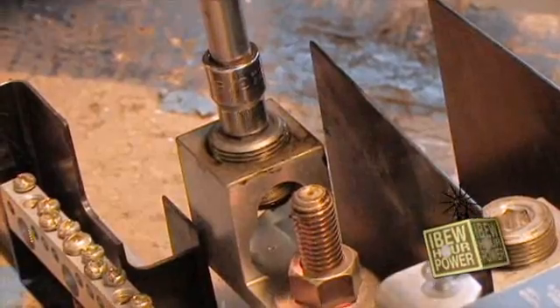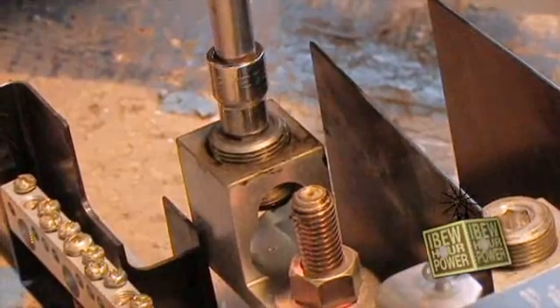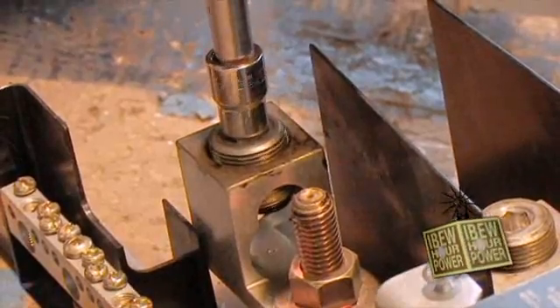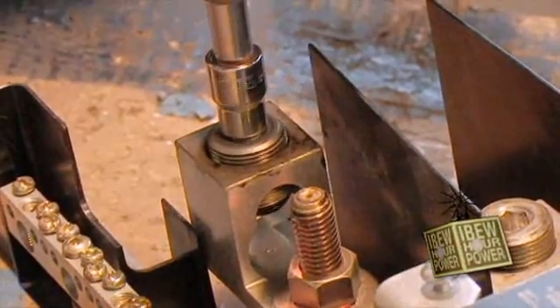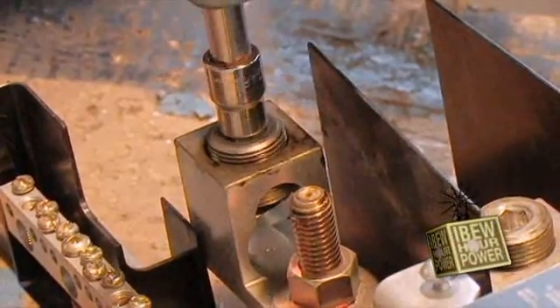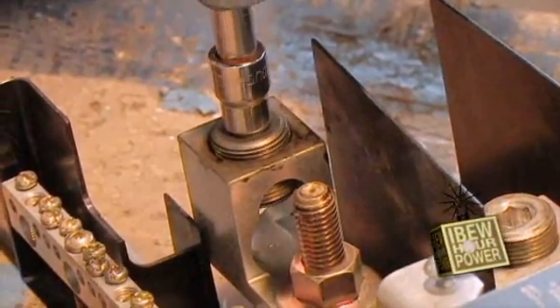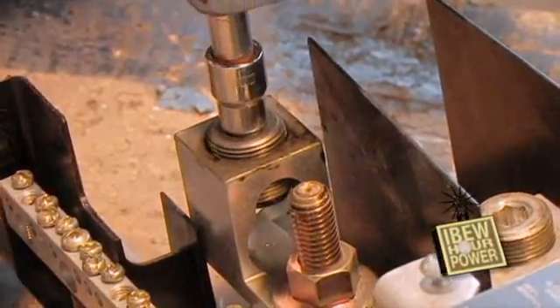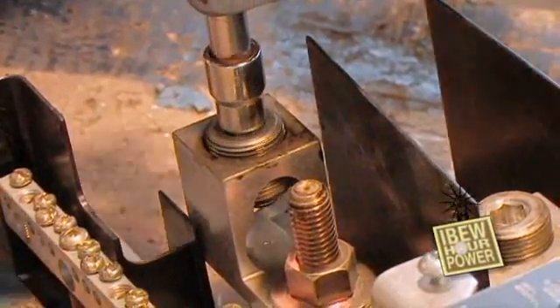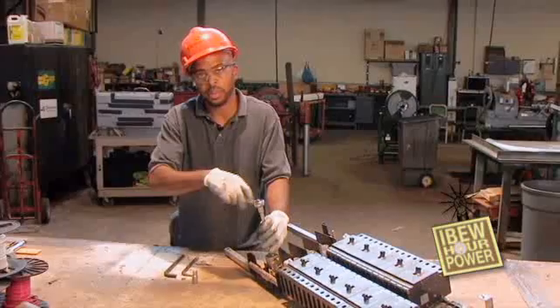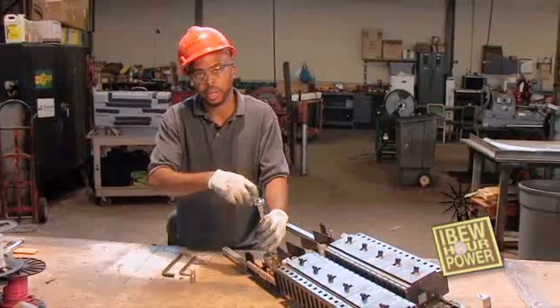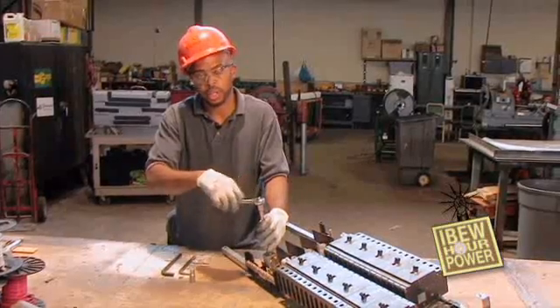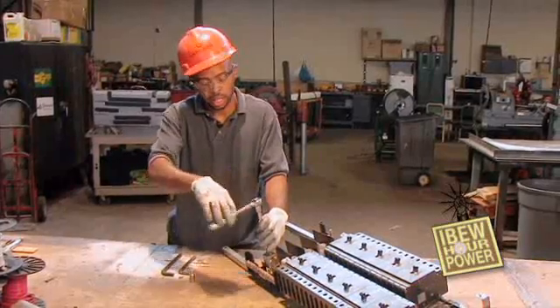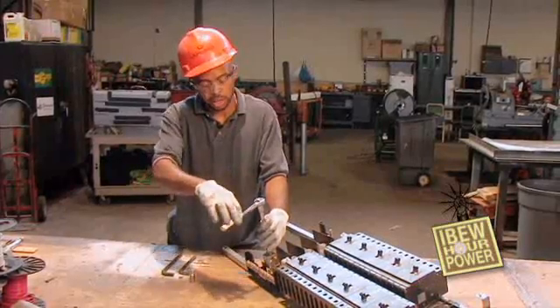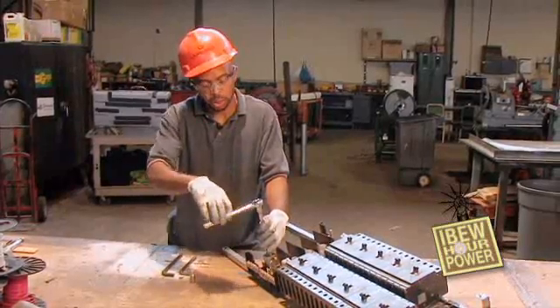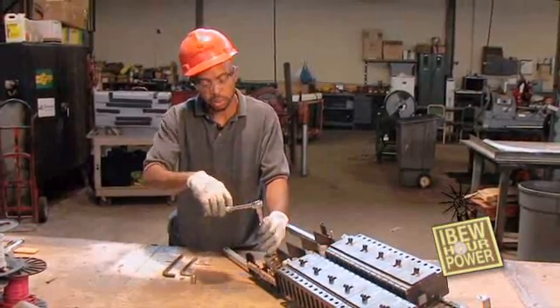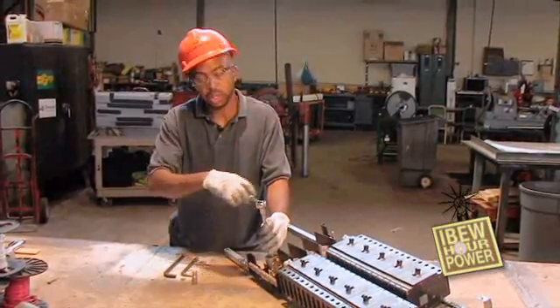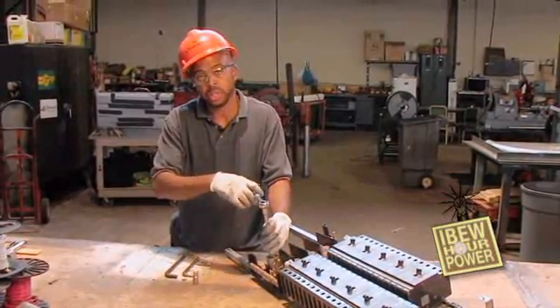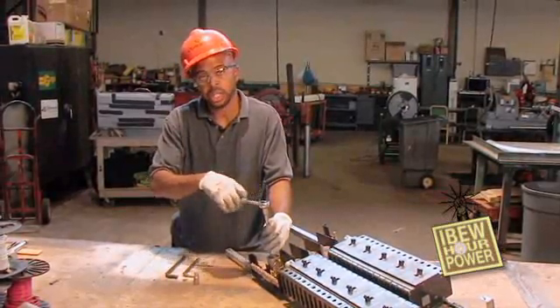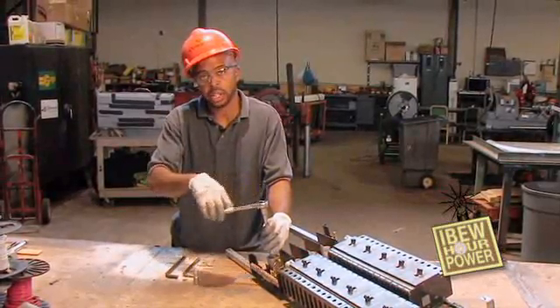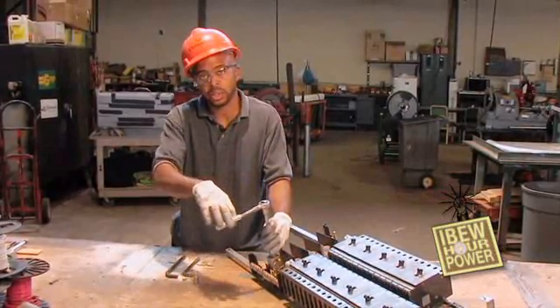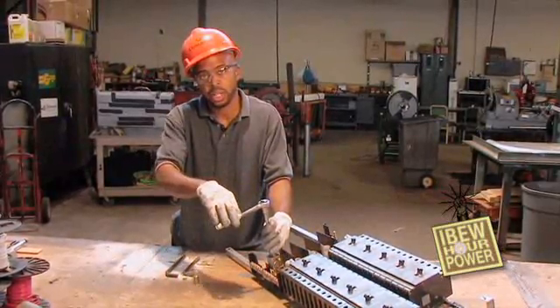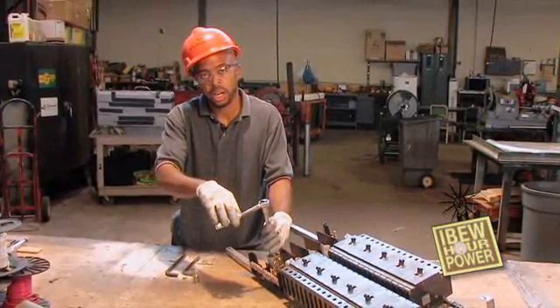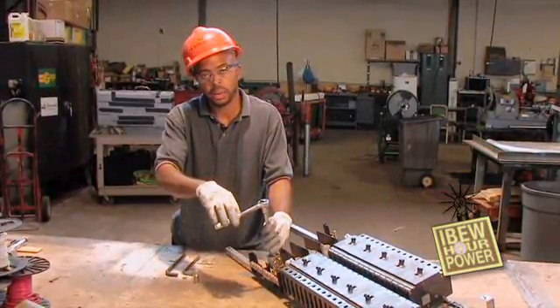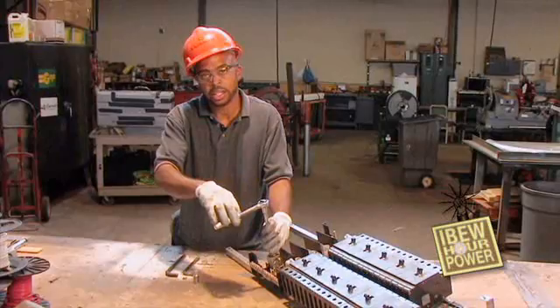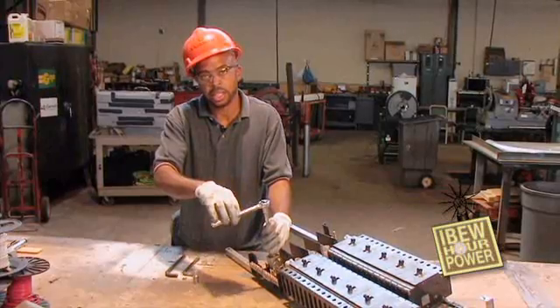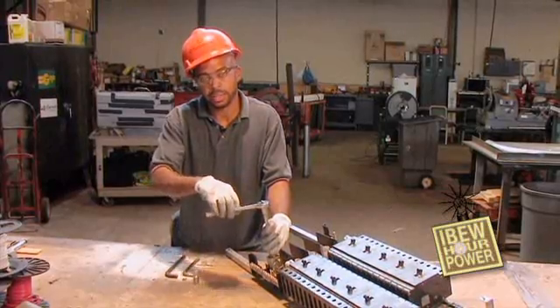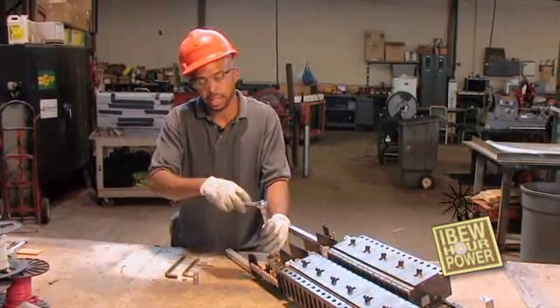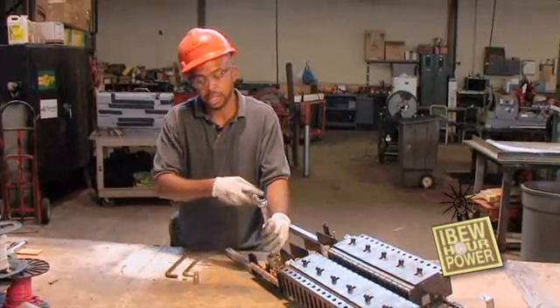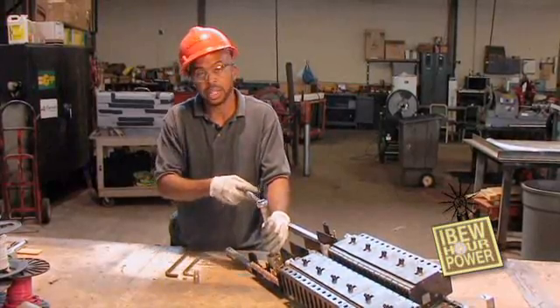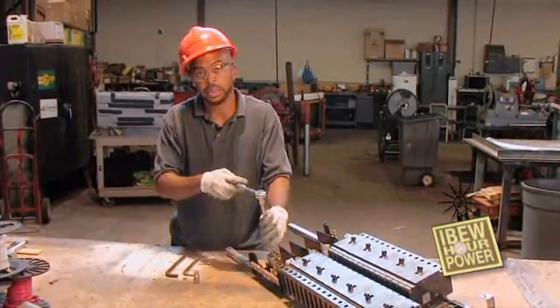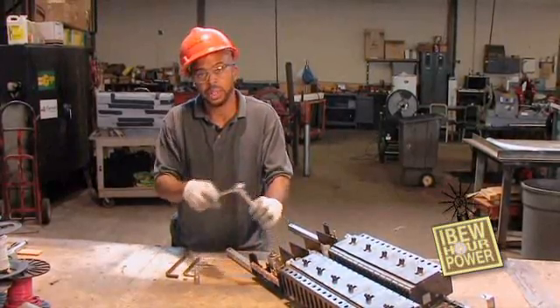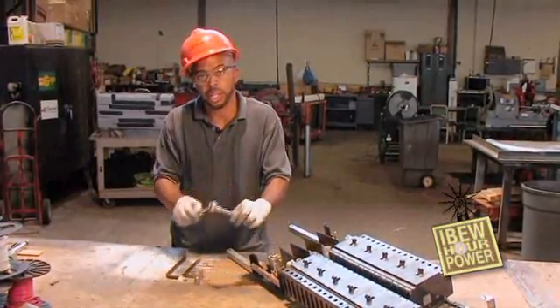And with that, I have found that you have better torque by using this actual ratchet set. And that's my tip for you today.